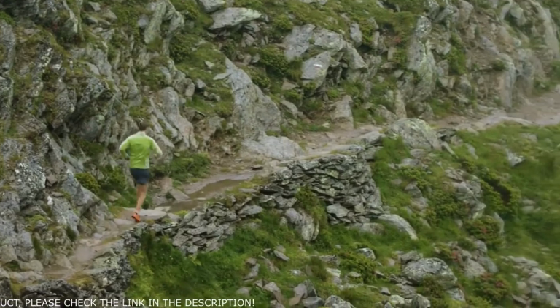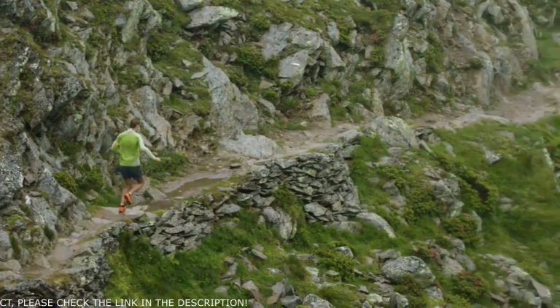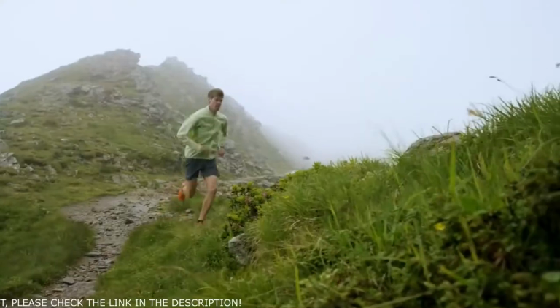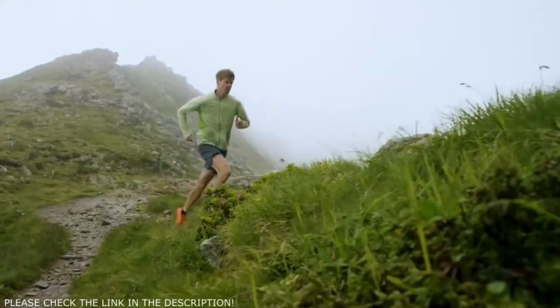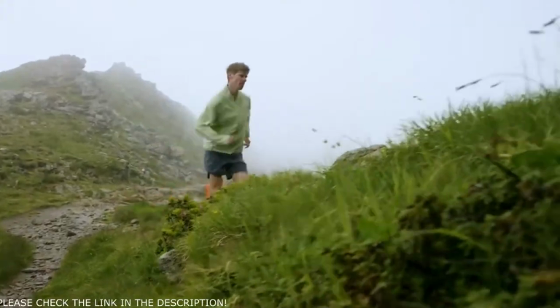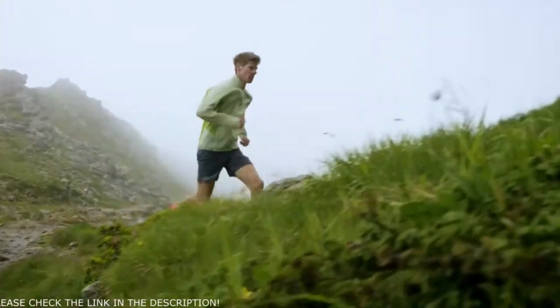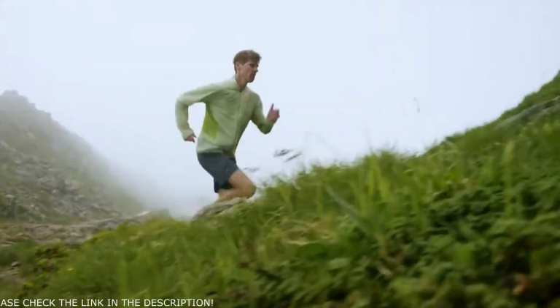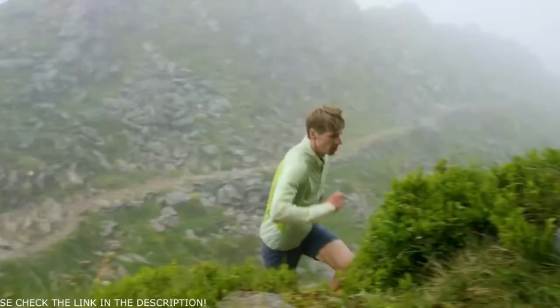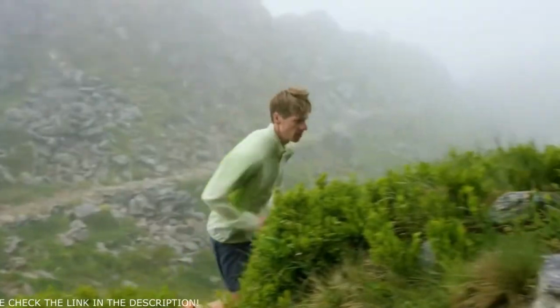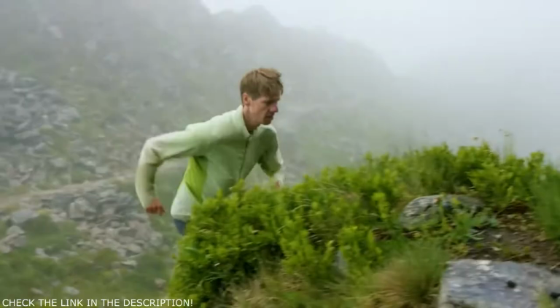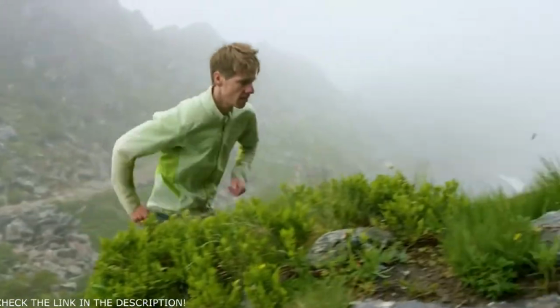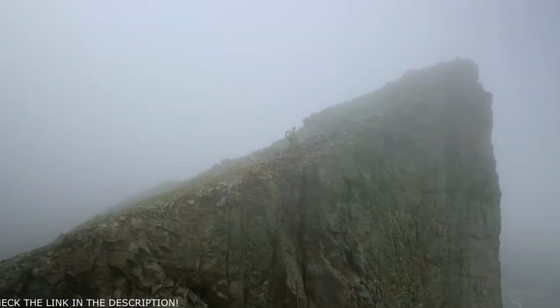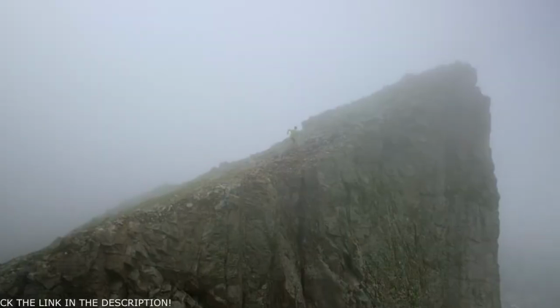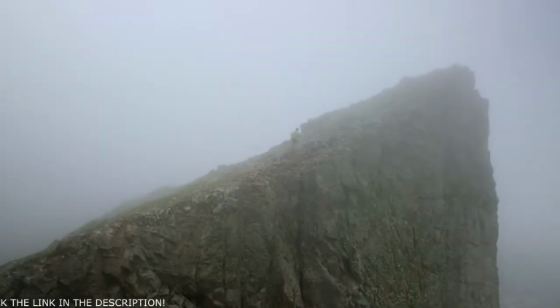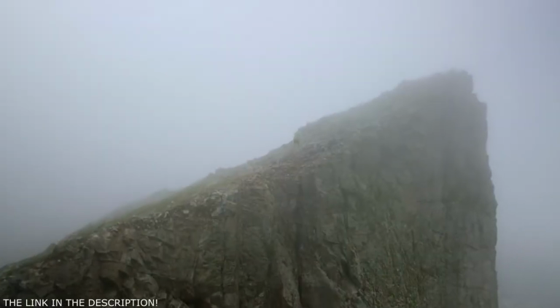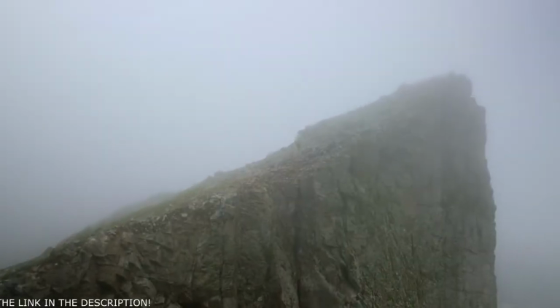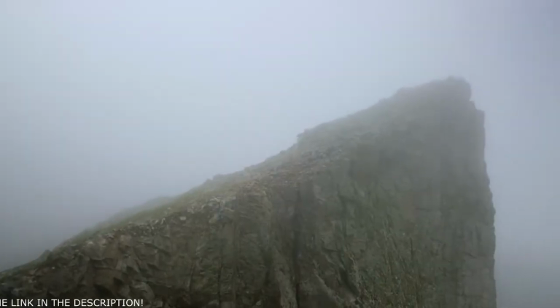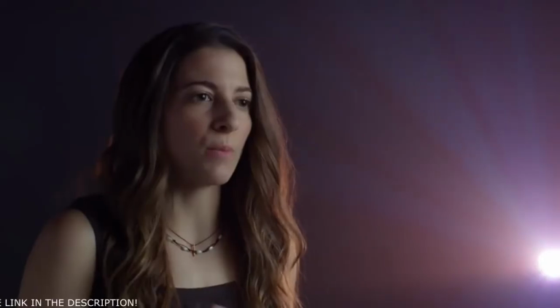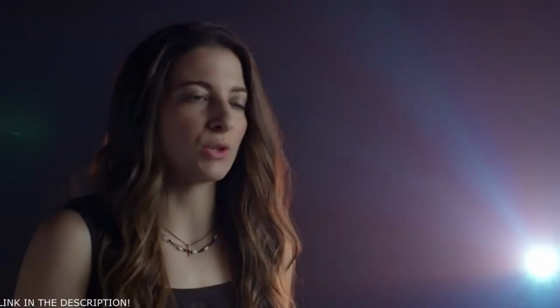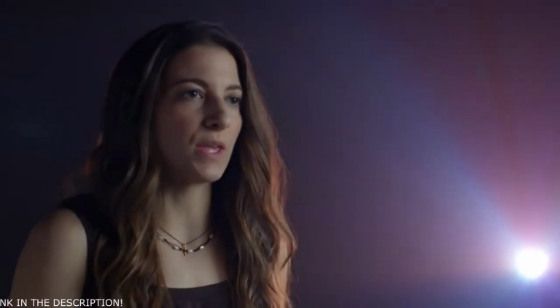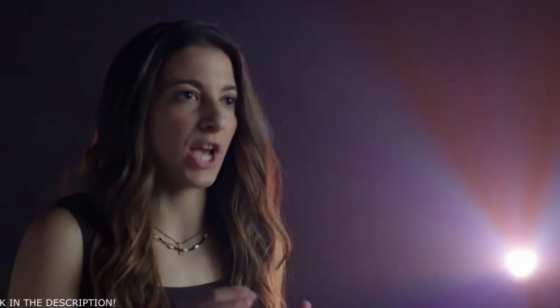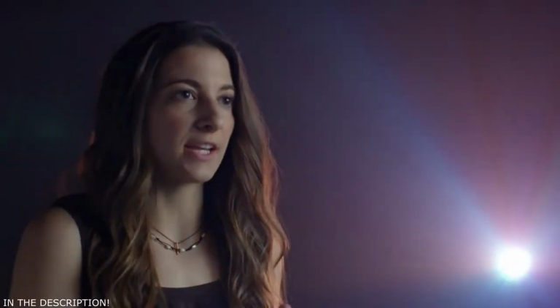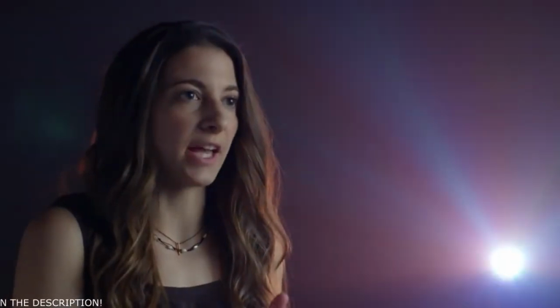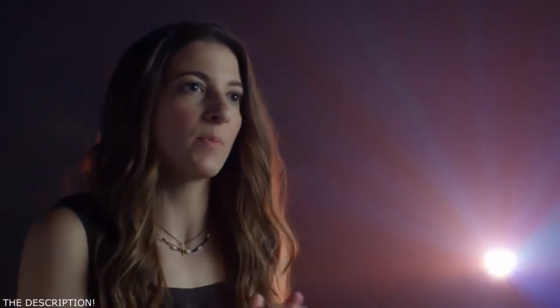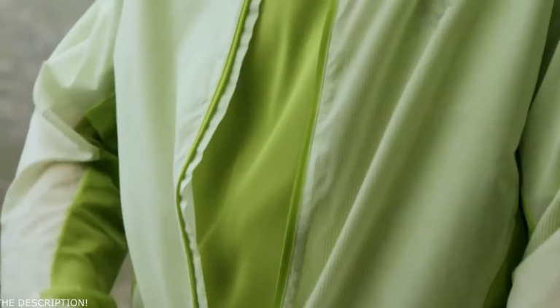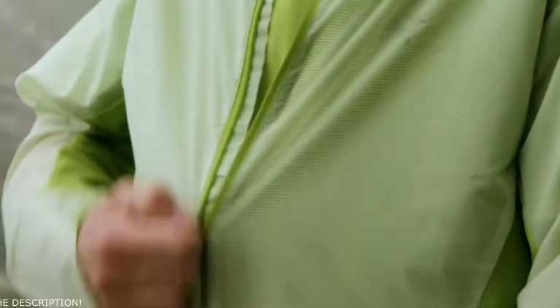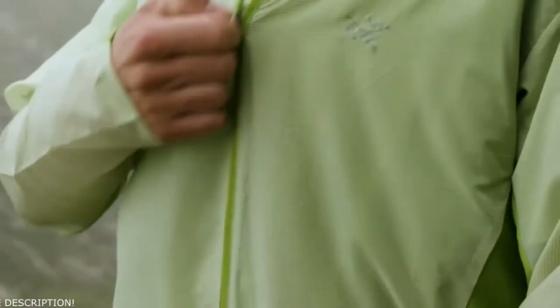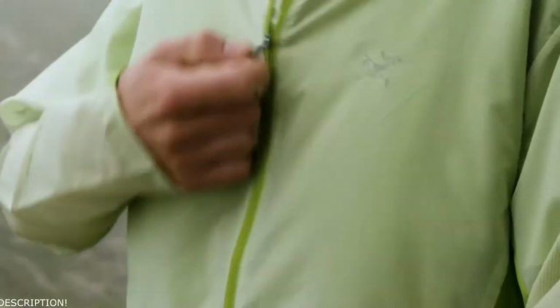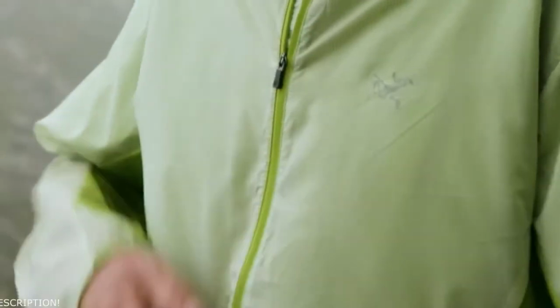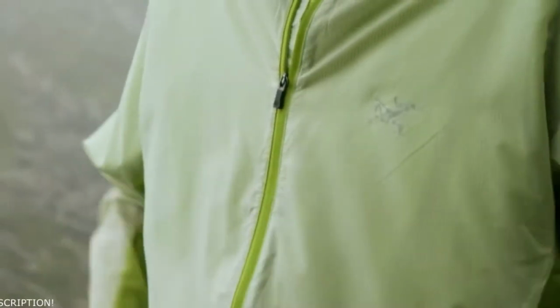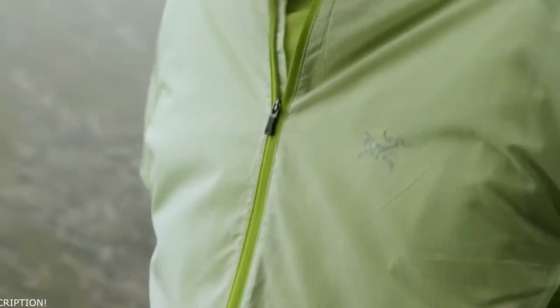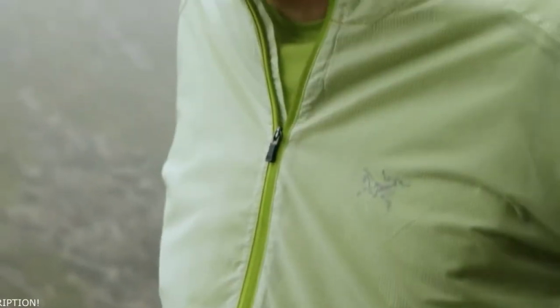When you're alpine running and you're in the mountains all day, an ounce can feel like a pound, so it's really important to make sure we made the jacket as light as possible — and we feel like we did just that.